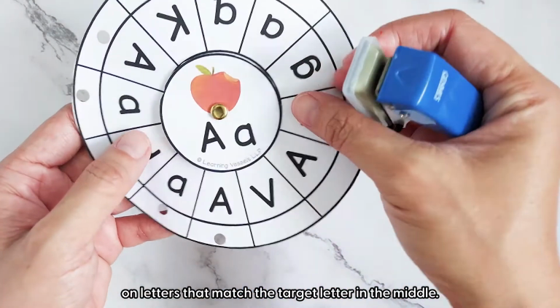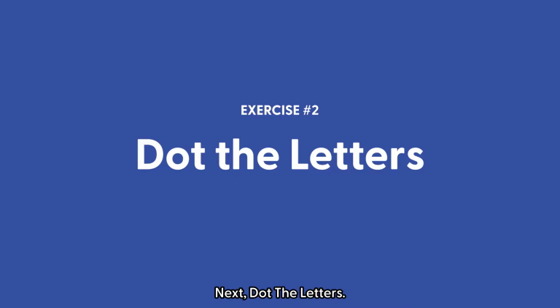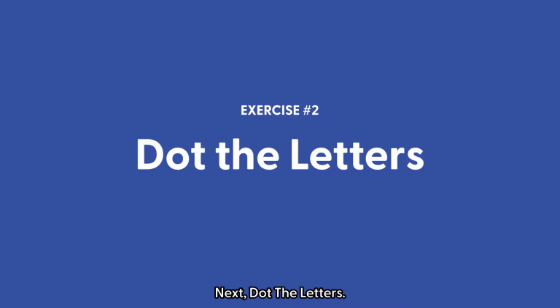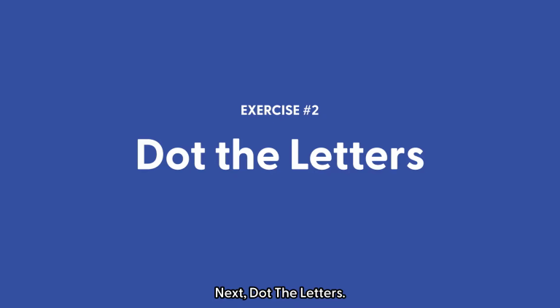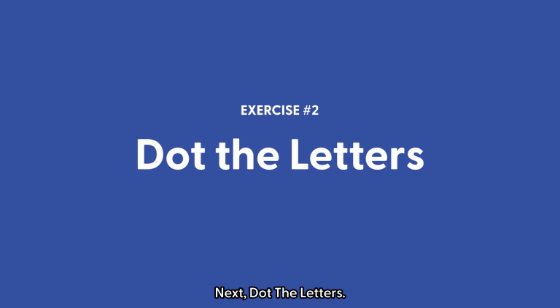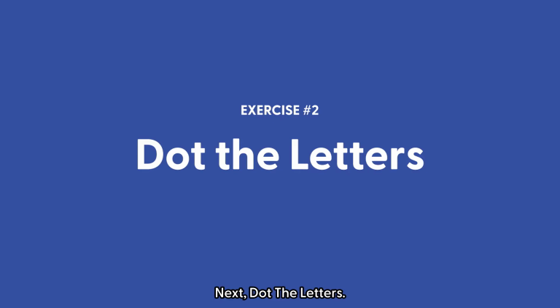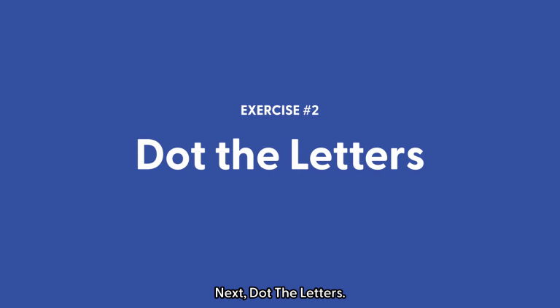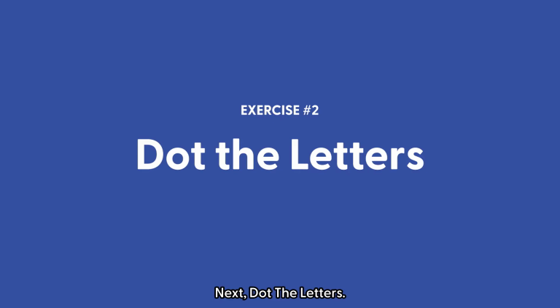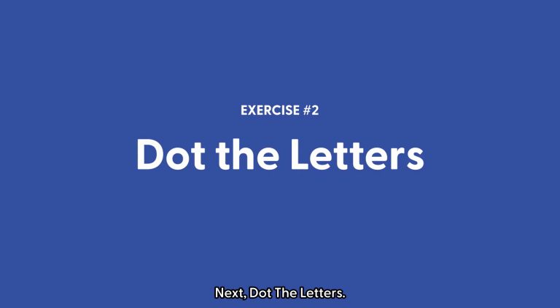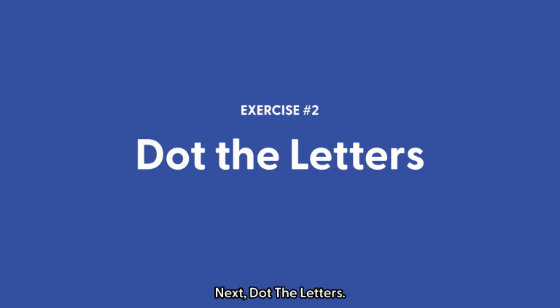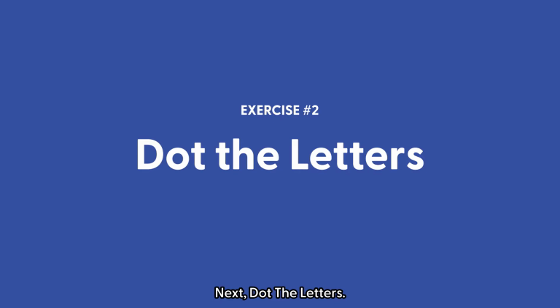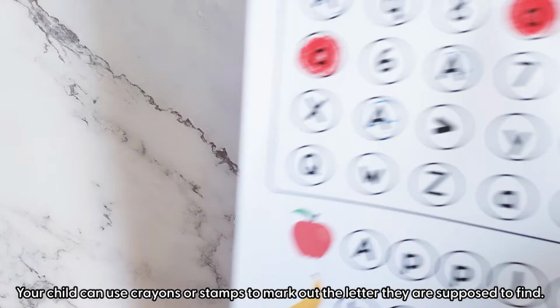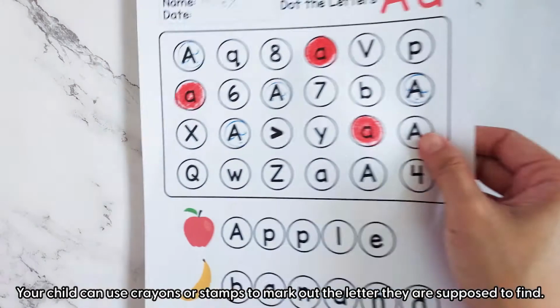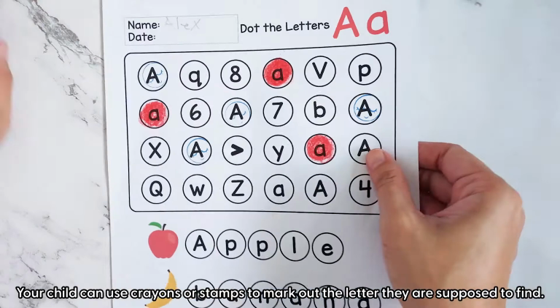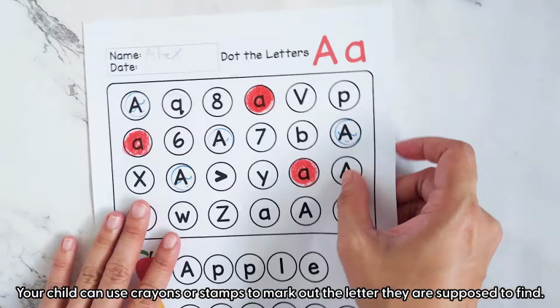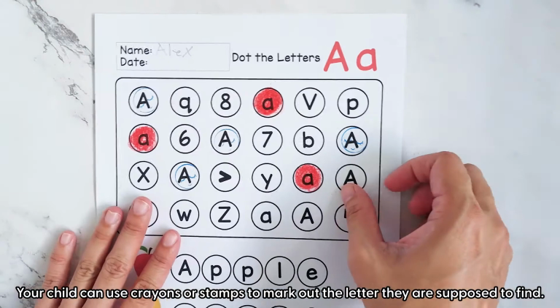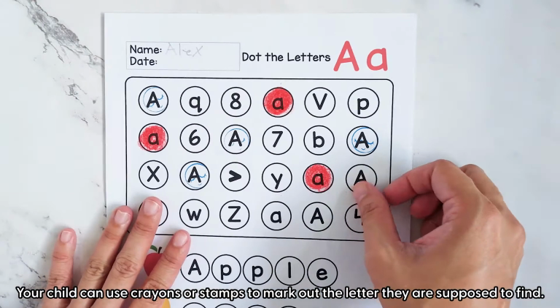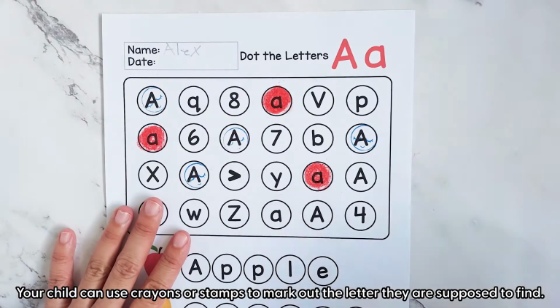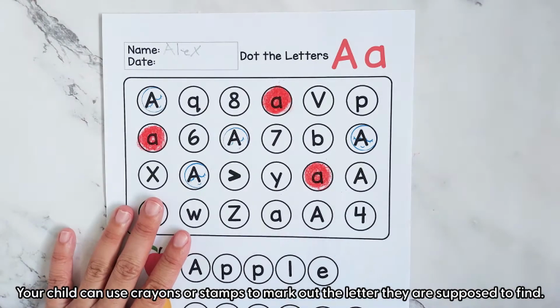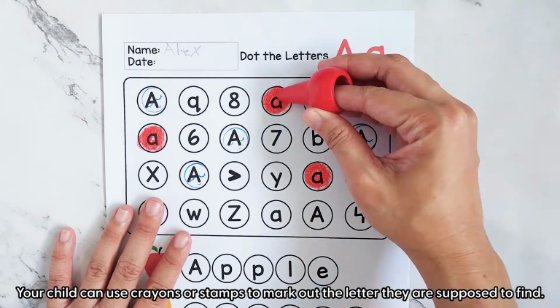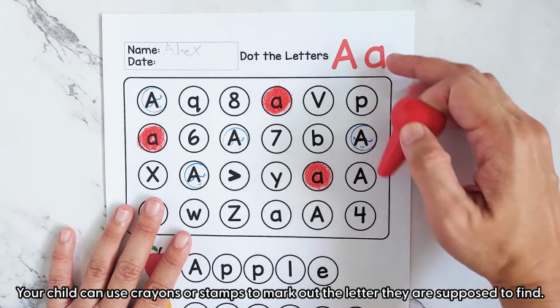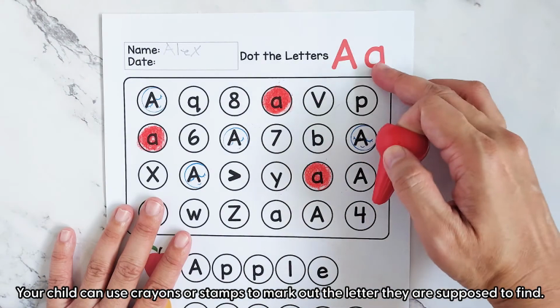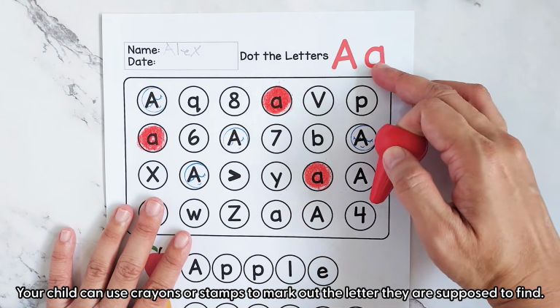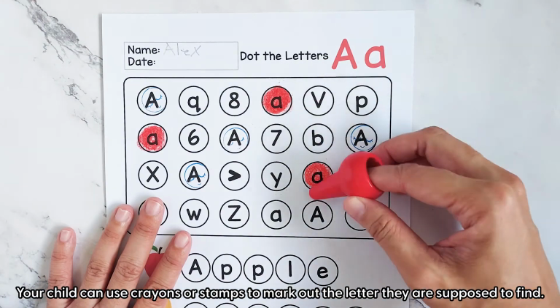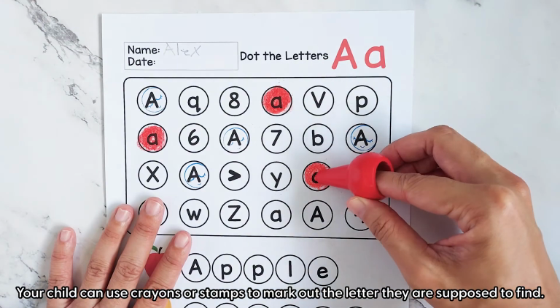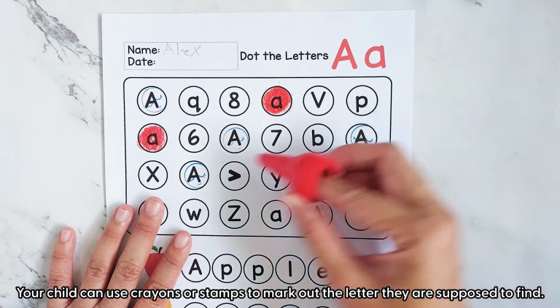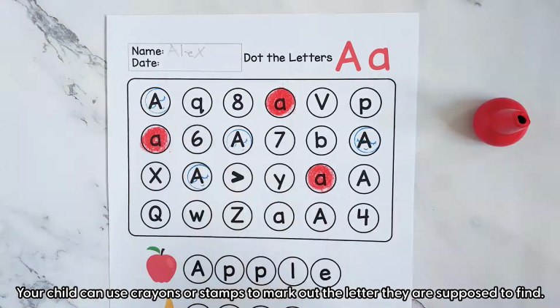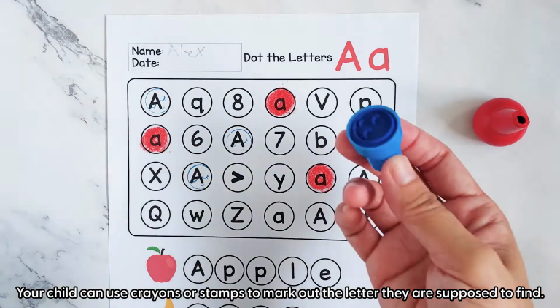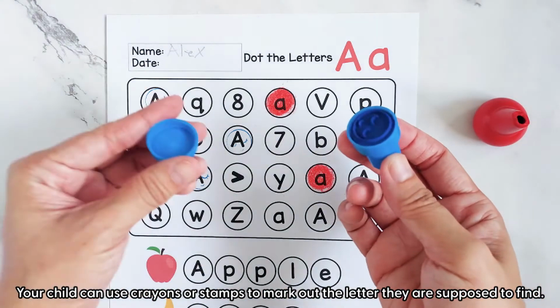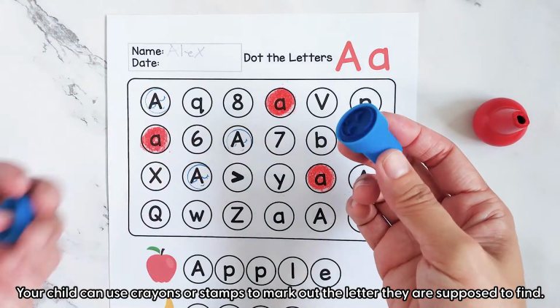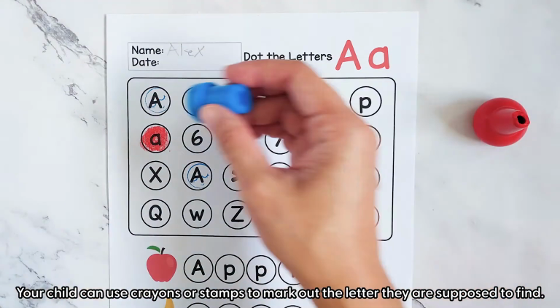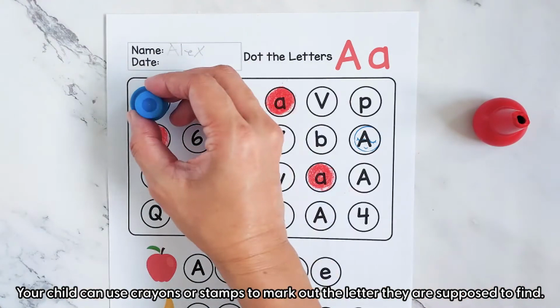Next, dot the letters. Your child can use crayons or stamps to mark out the letter they are supposed to find.